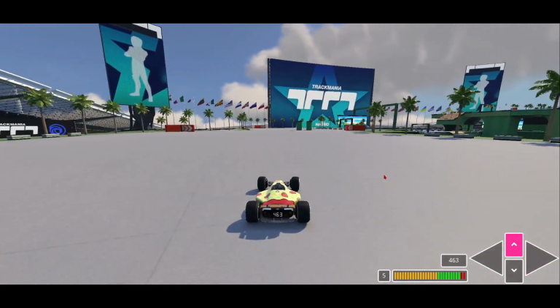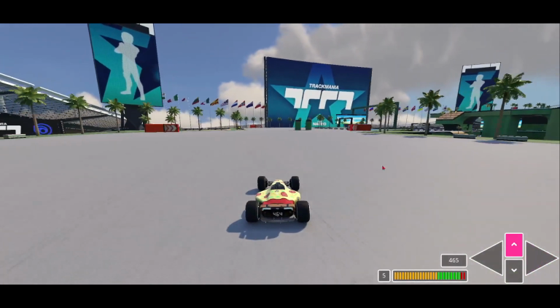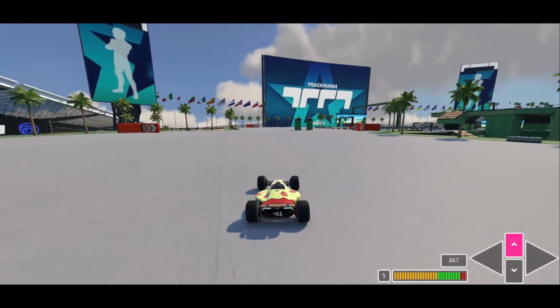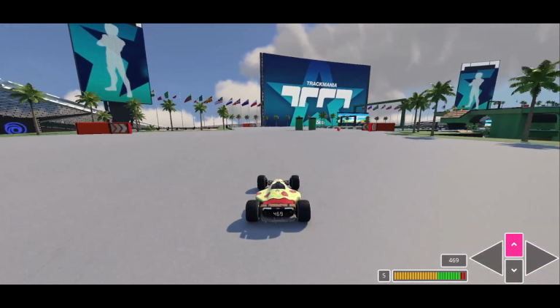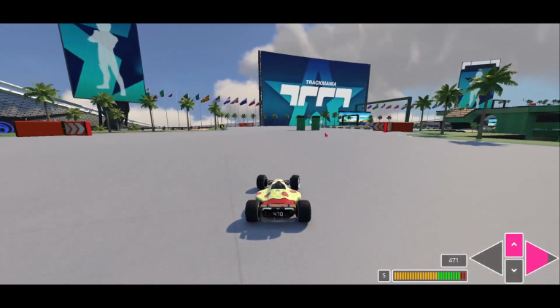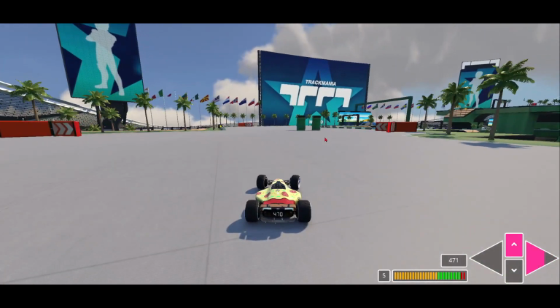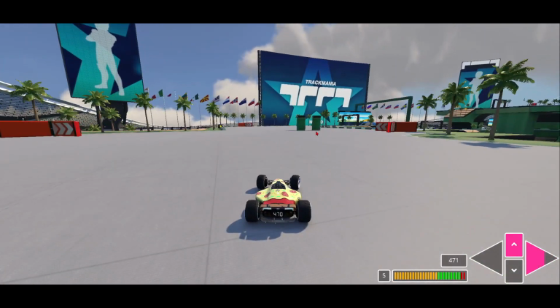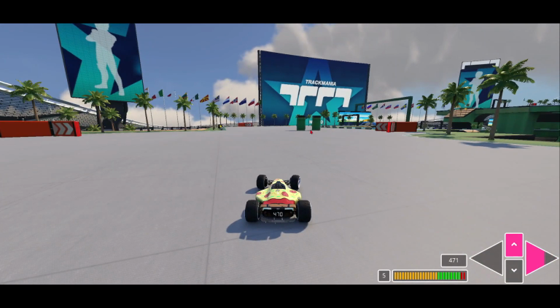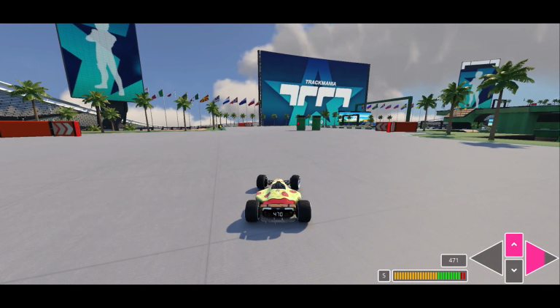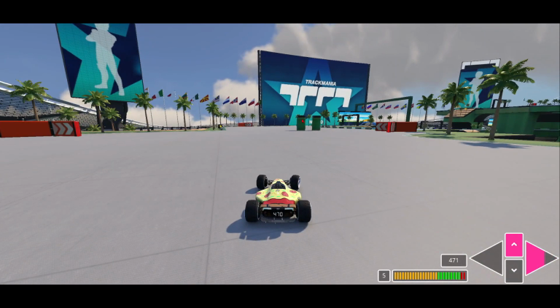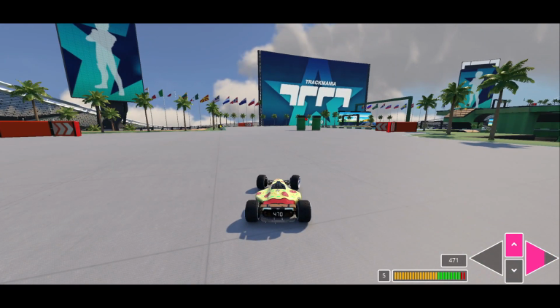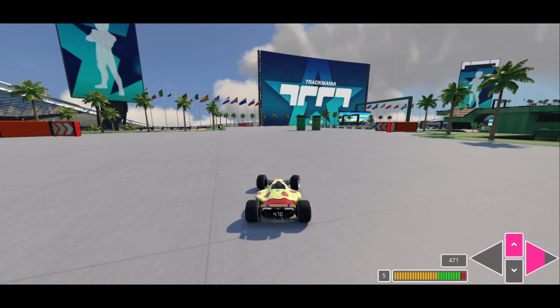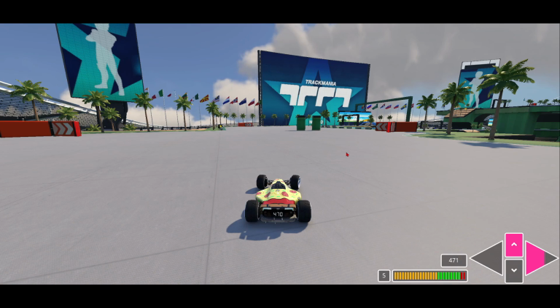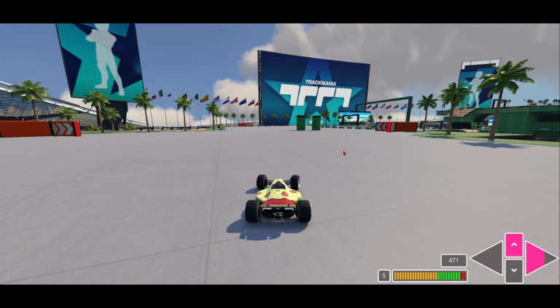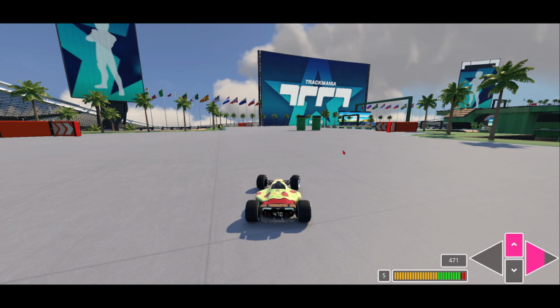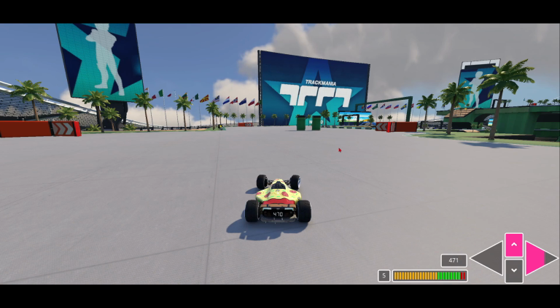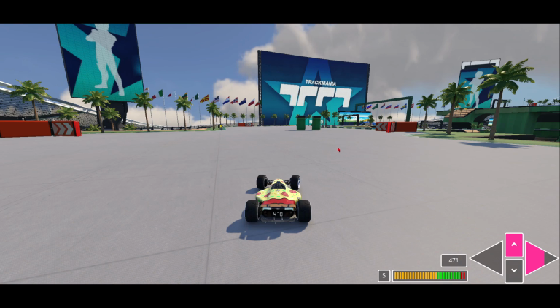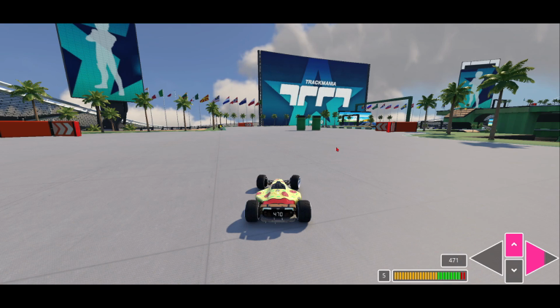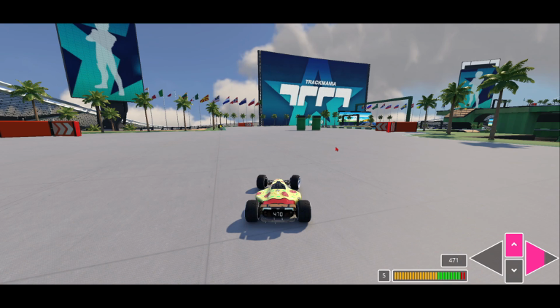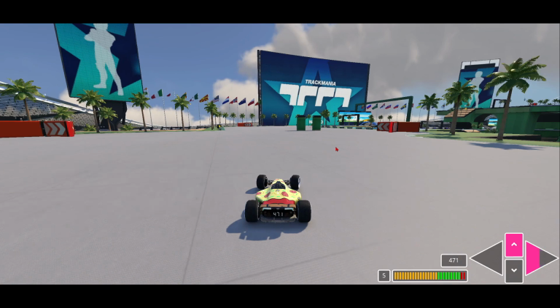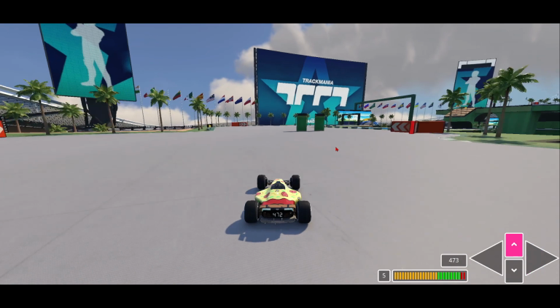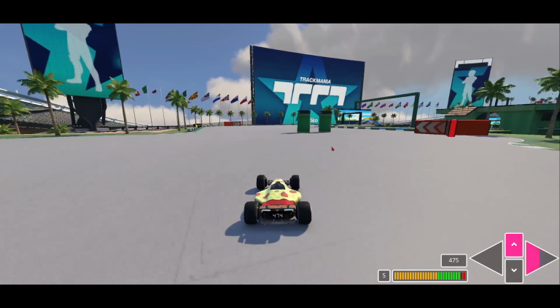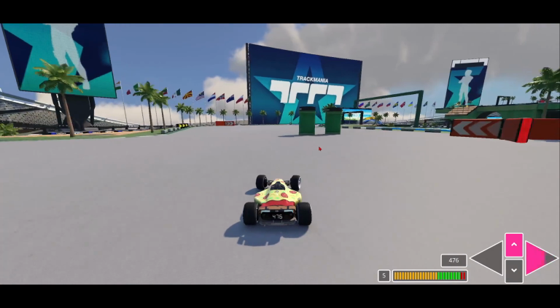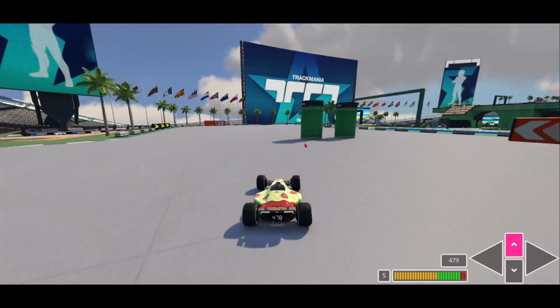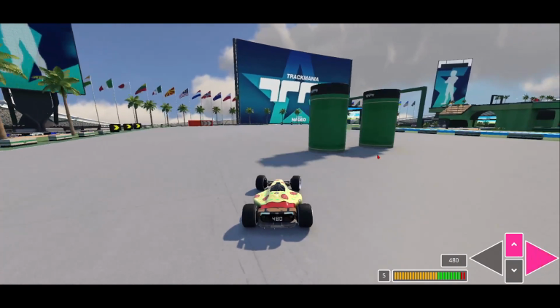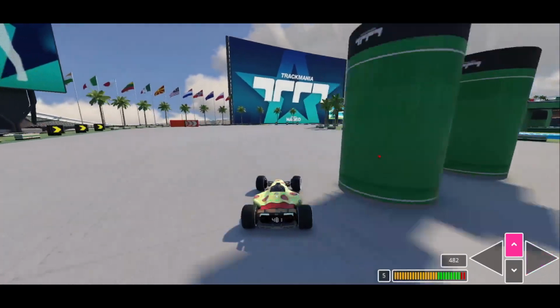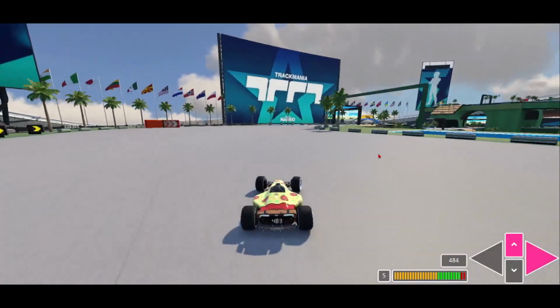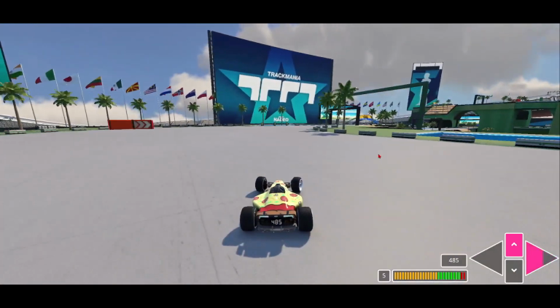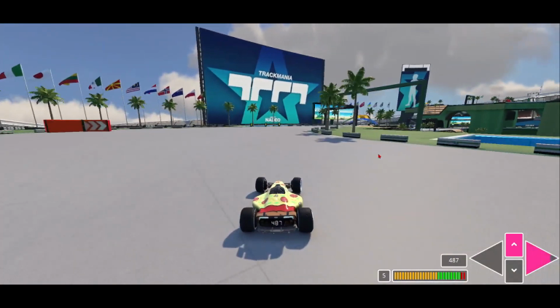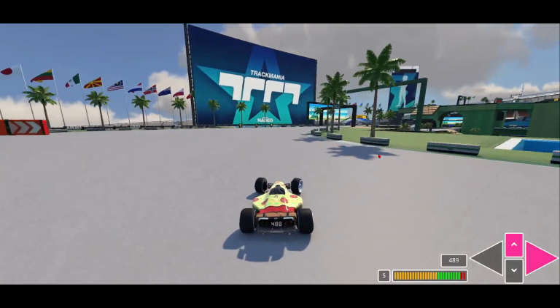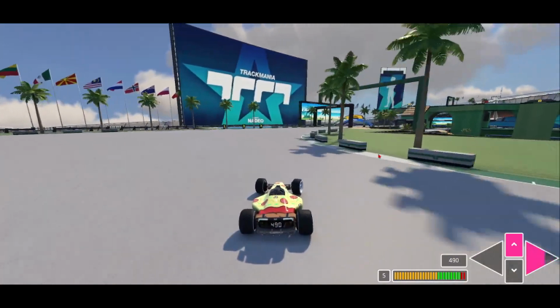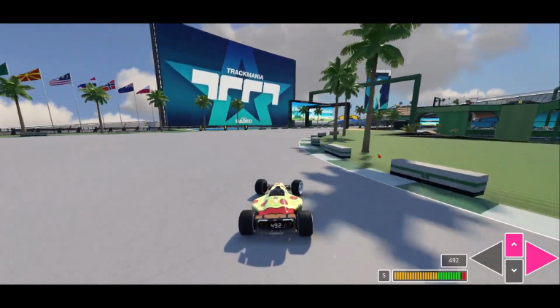Technically, it's faster to go in between these two pillars, but it's not needed at all for the author medal.